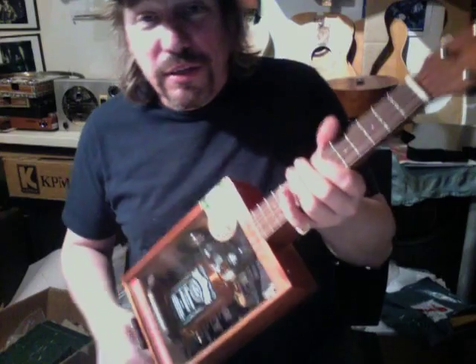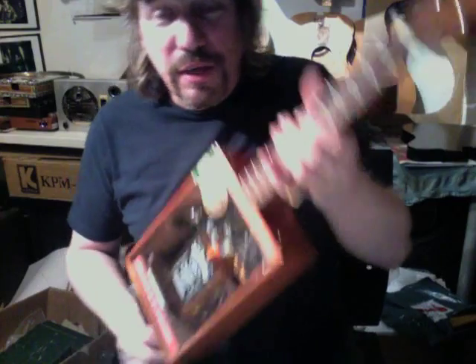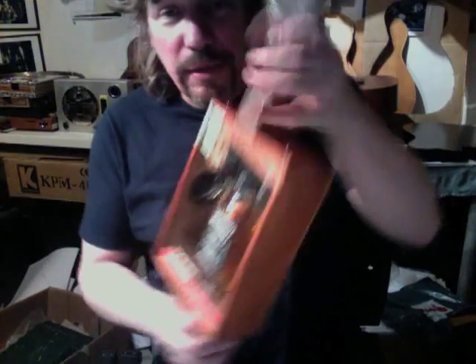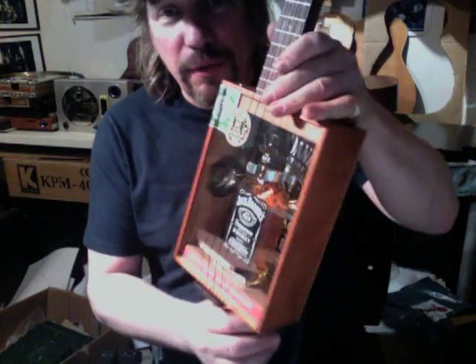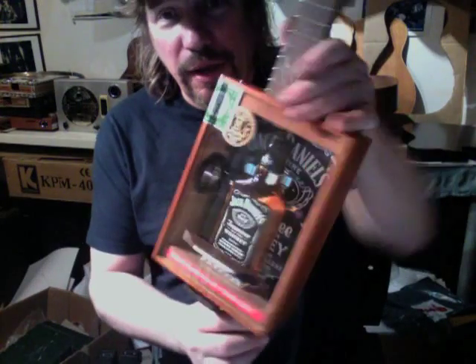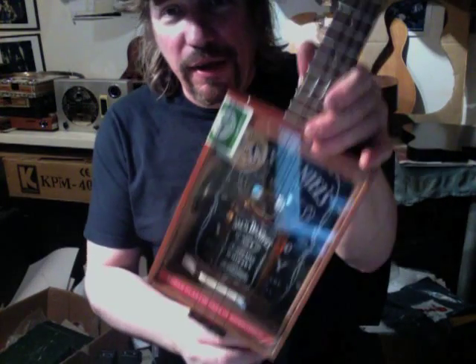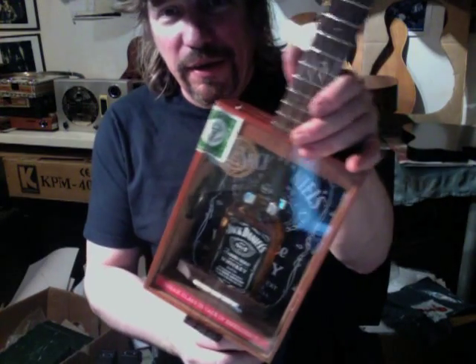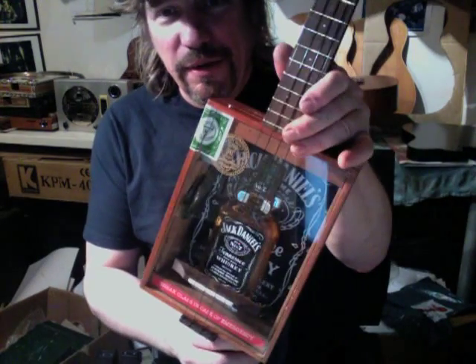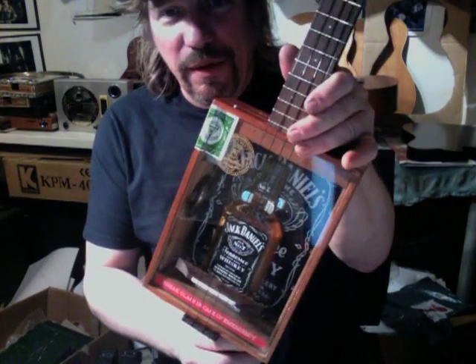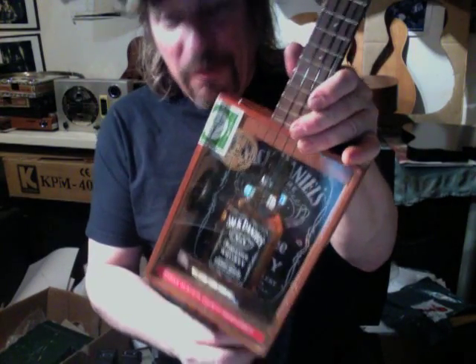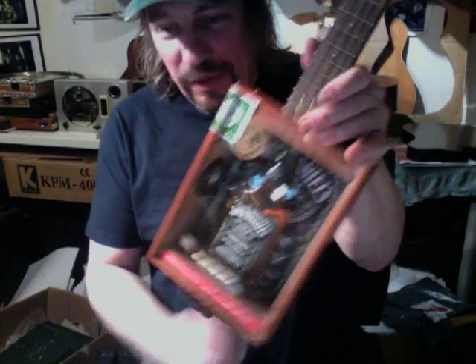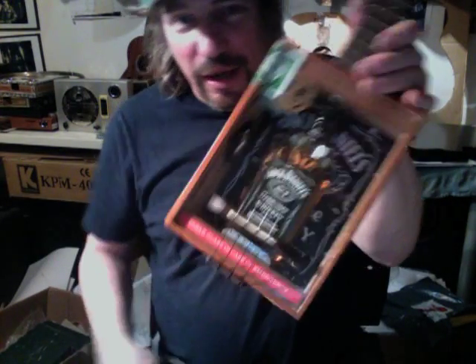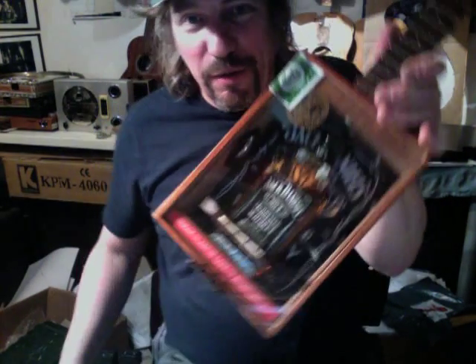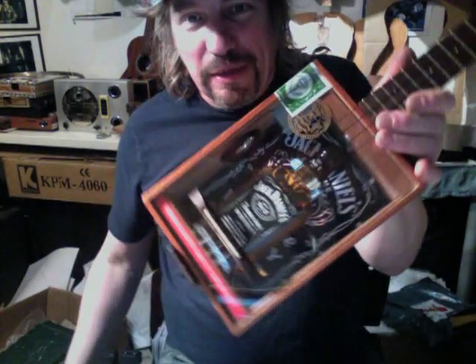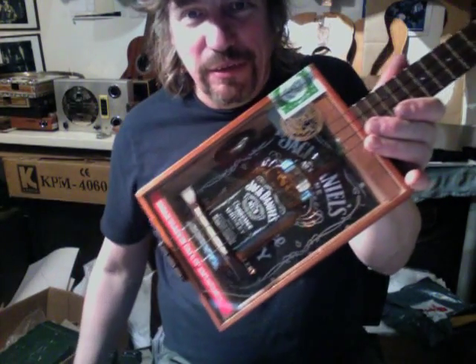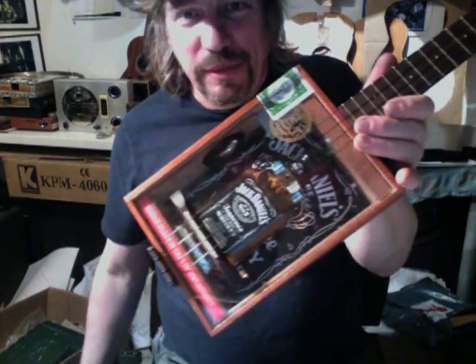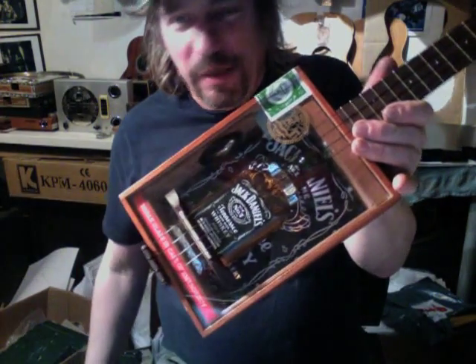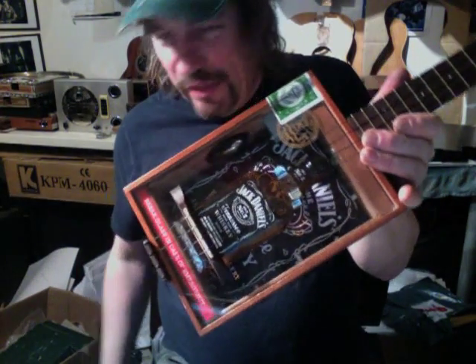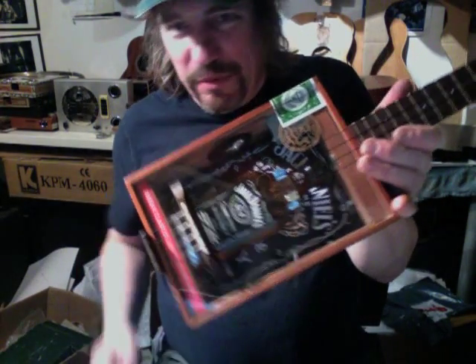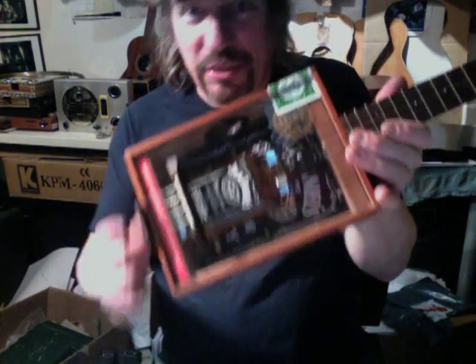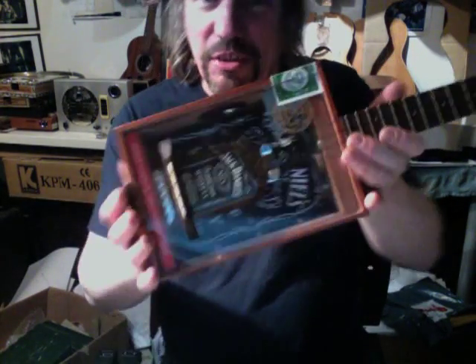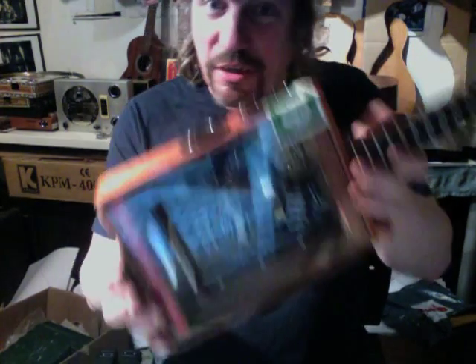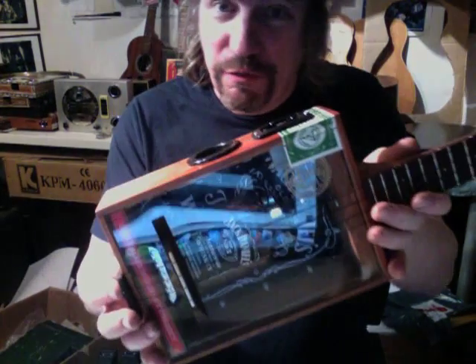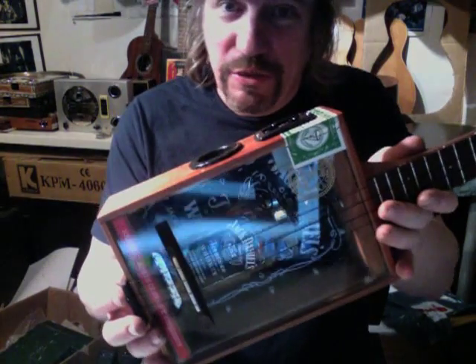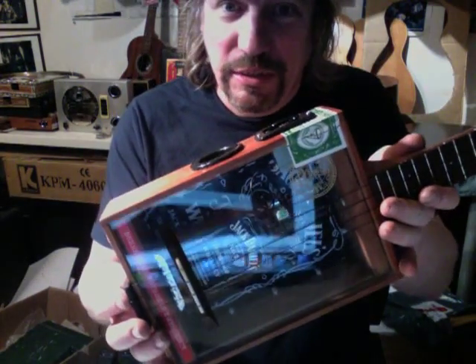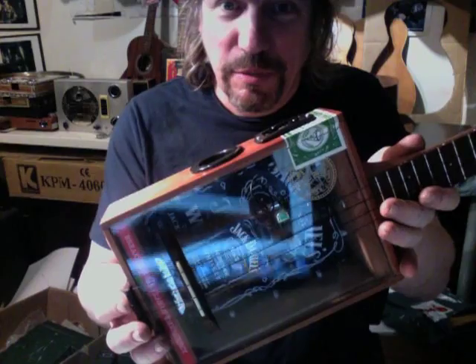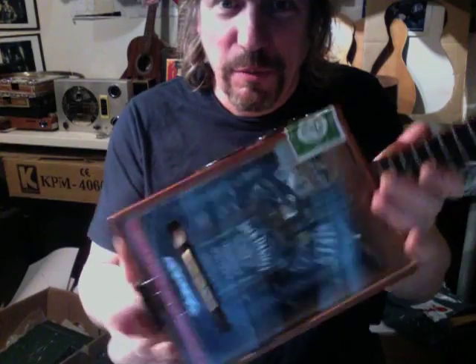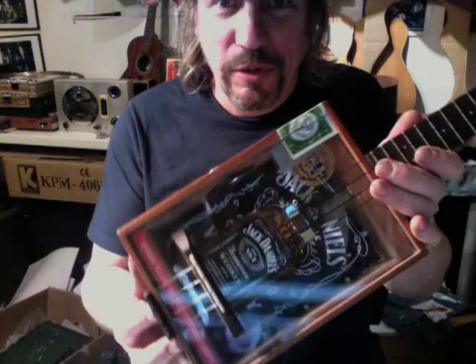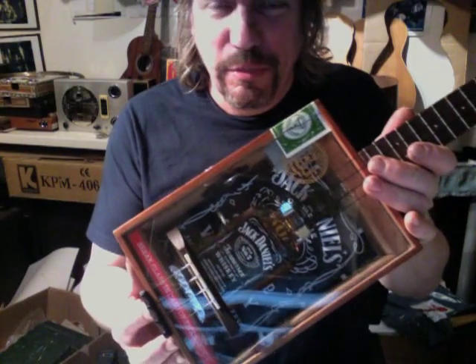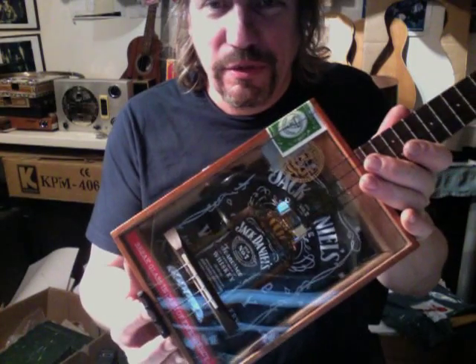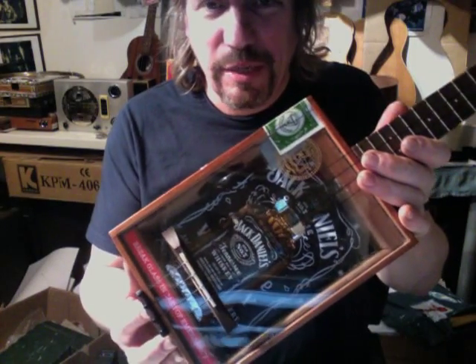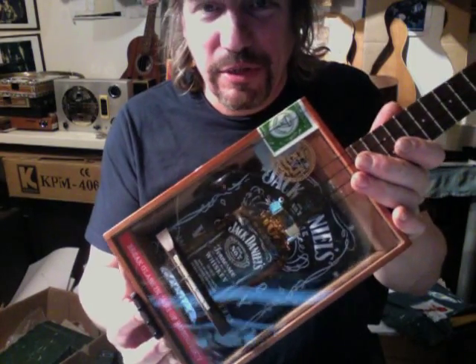So there we go. Hopefully my client will be pleased with this because it's going off first thing tomorrow morning. I think it's a birthday present.